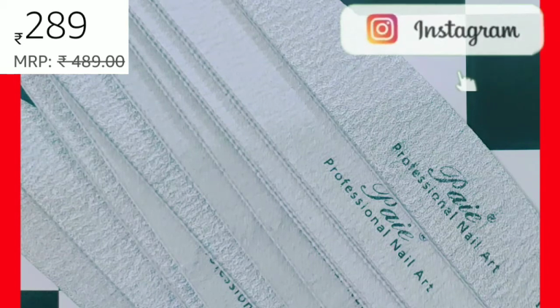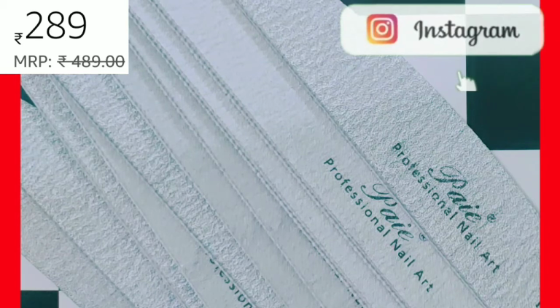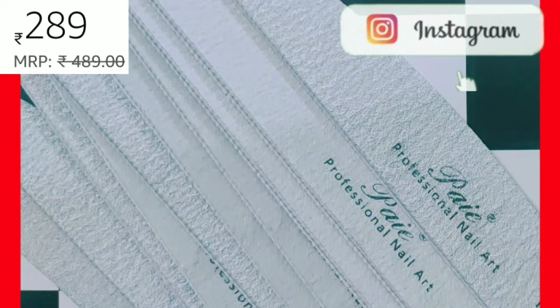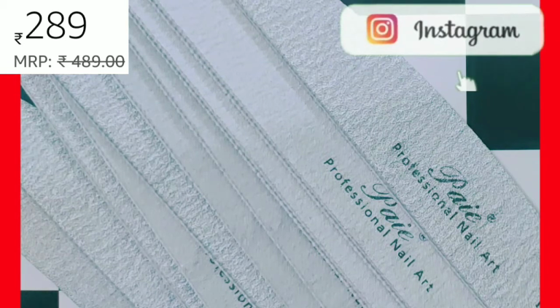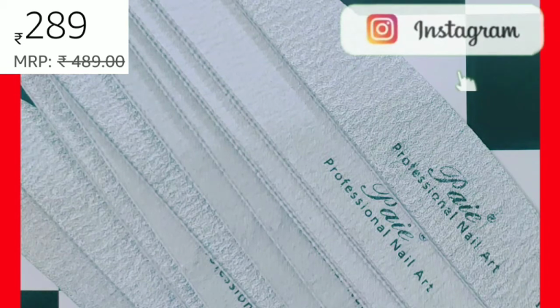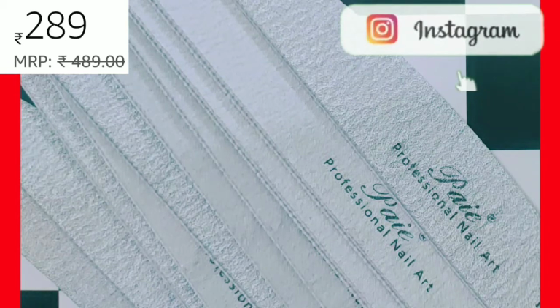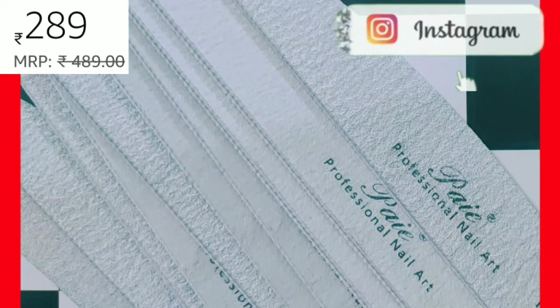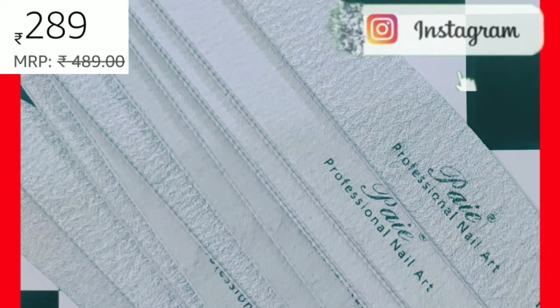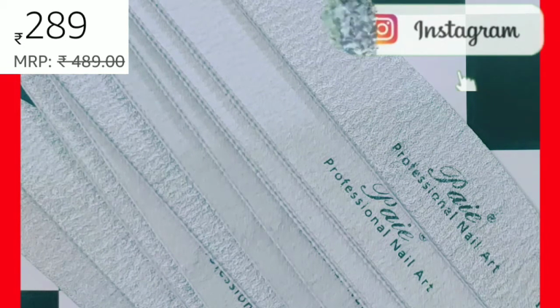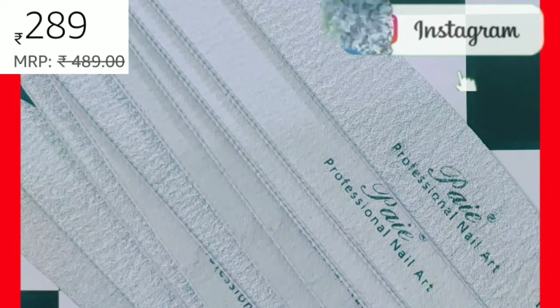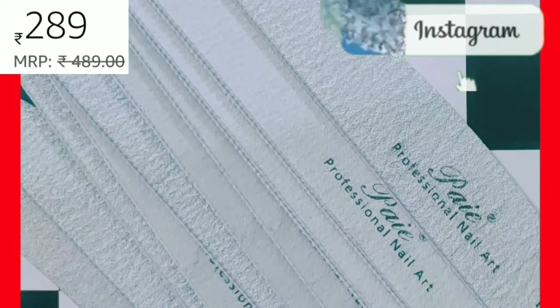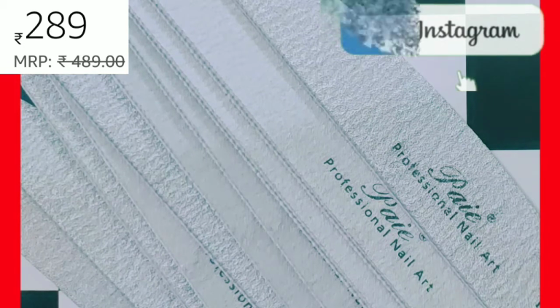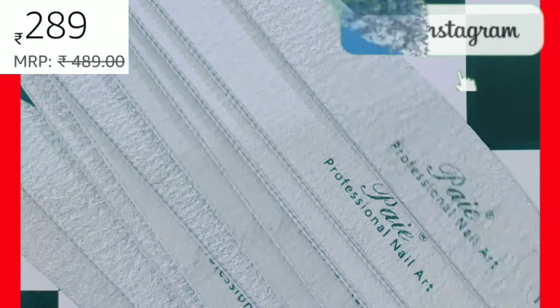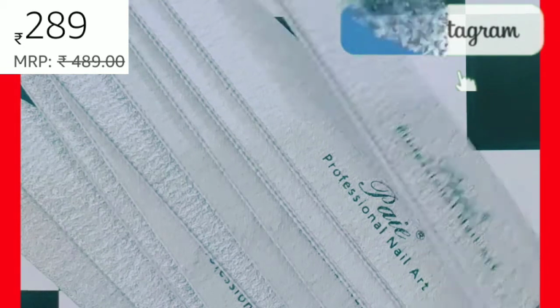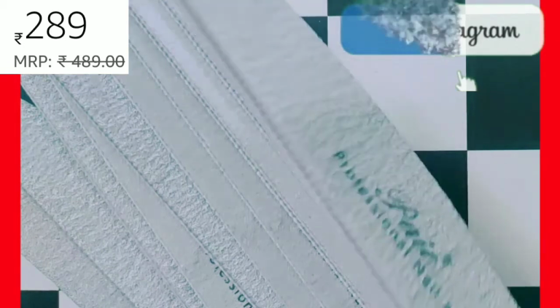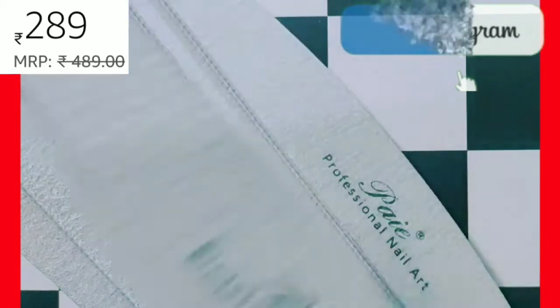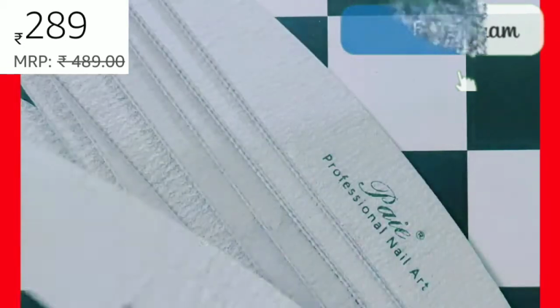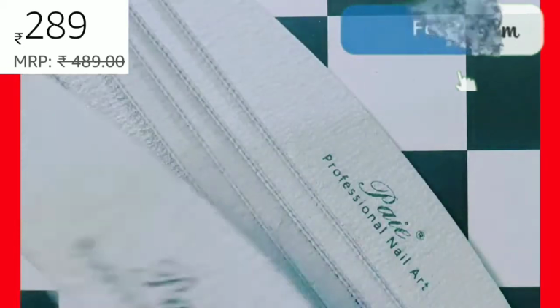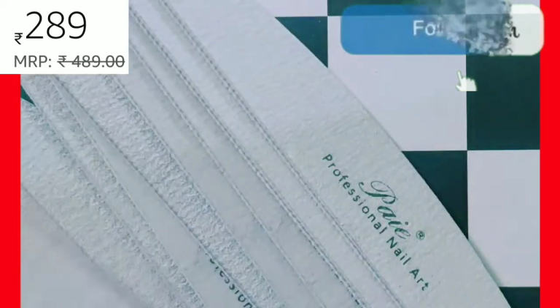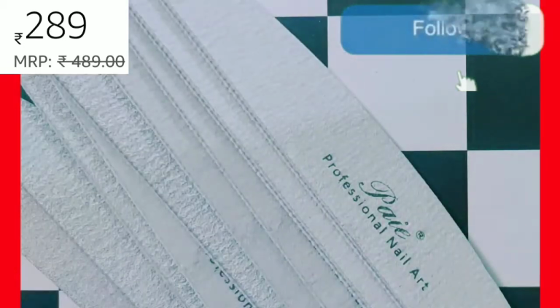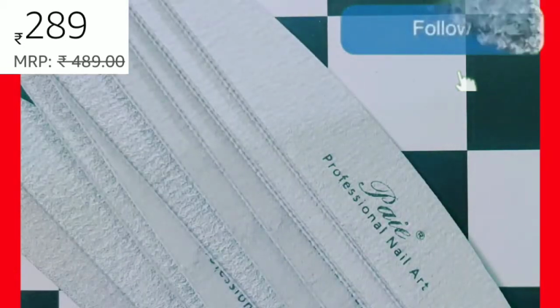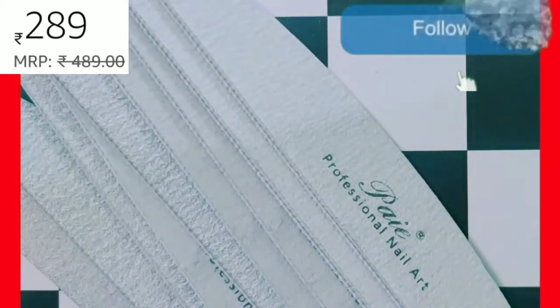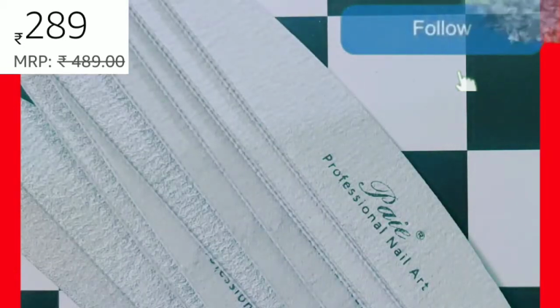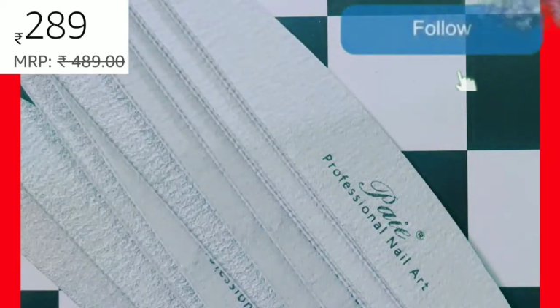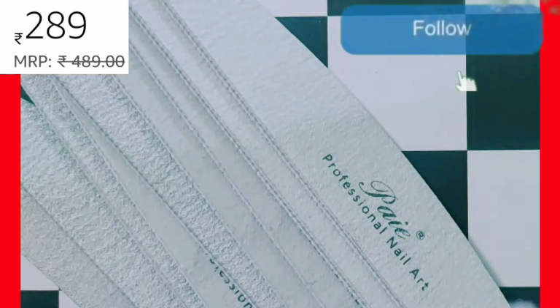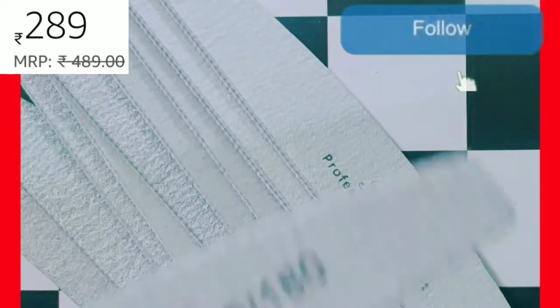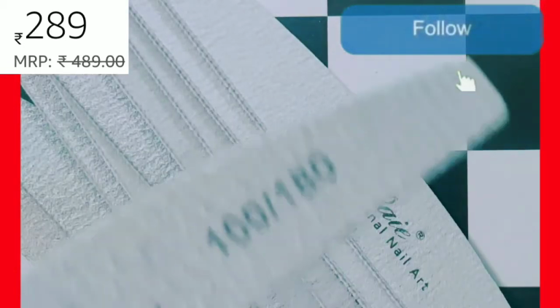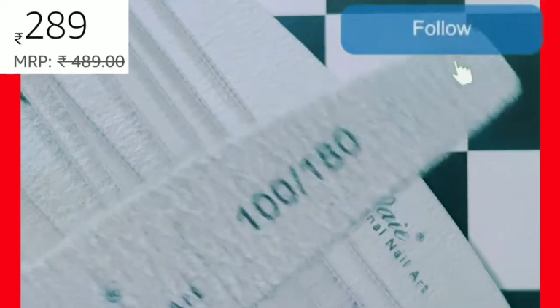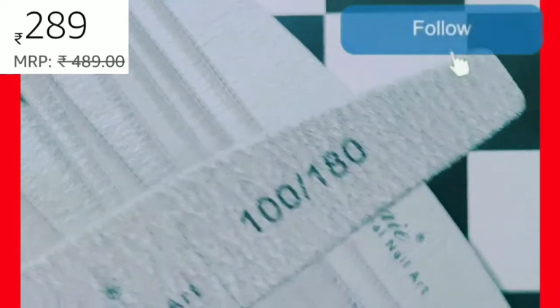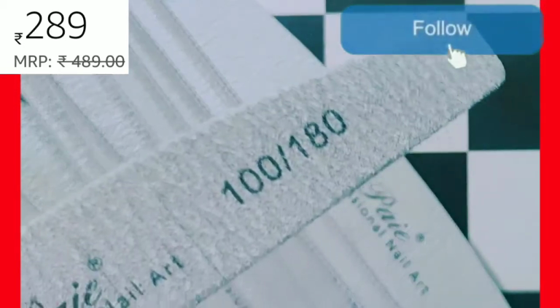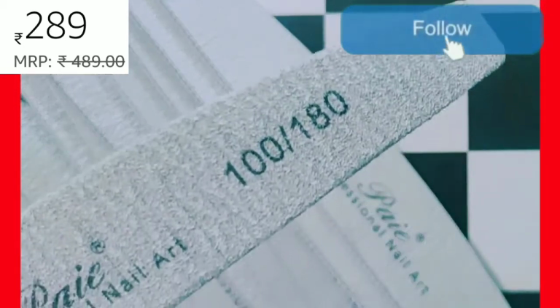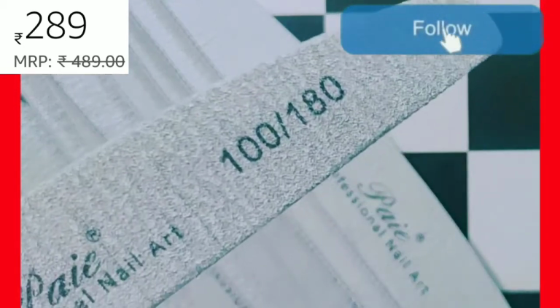Next, nail filer. This is 10 nail filers.